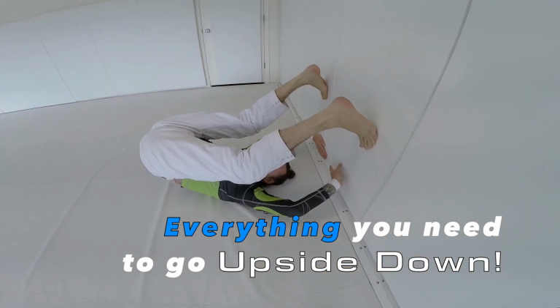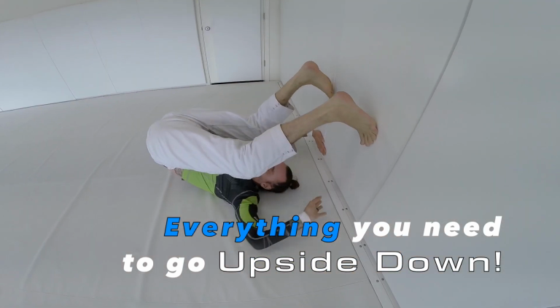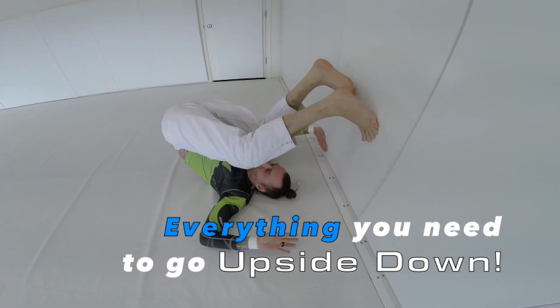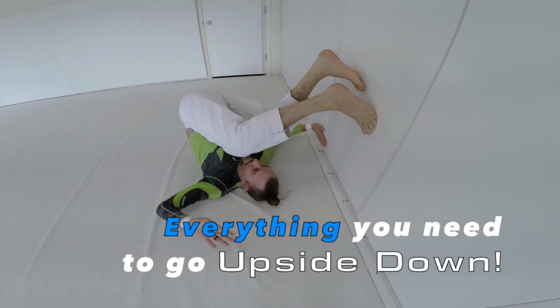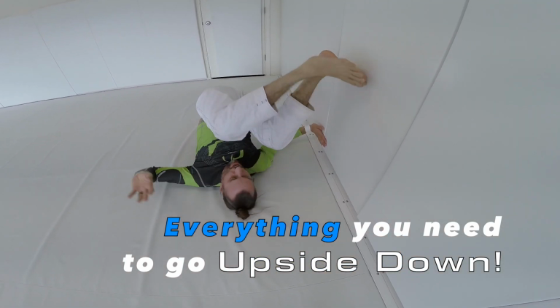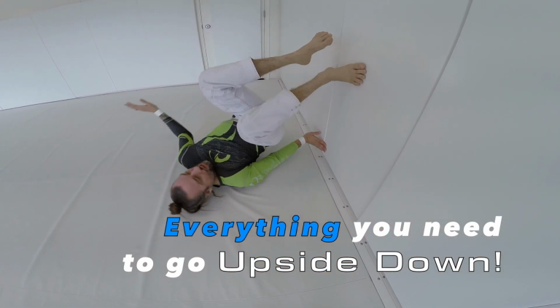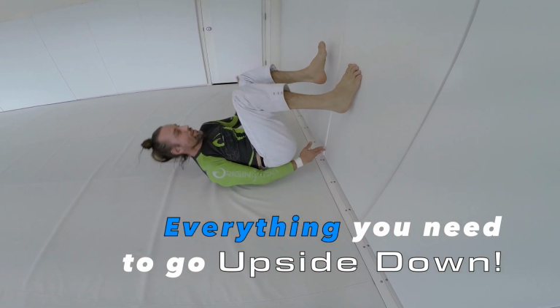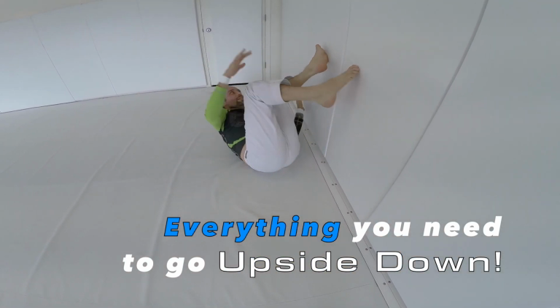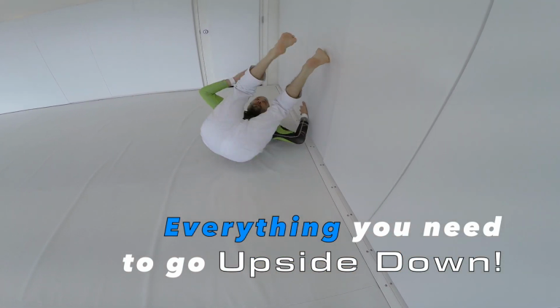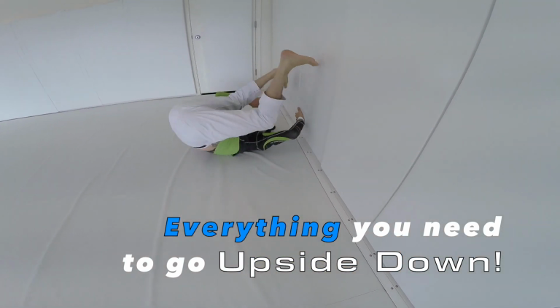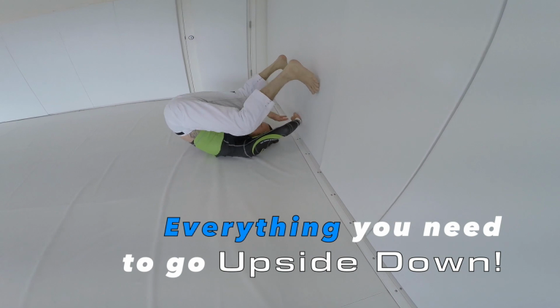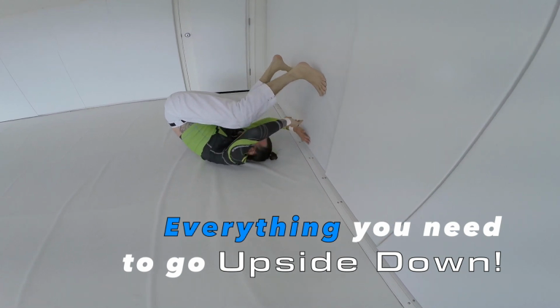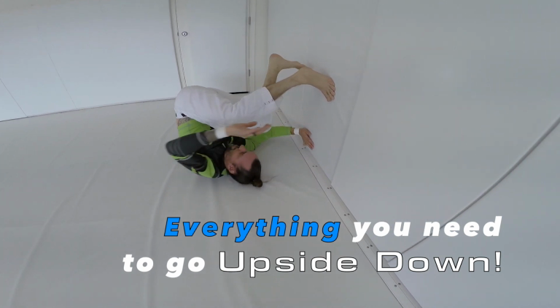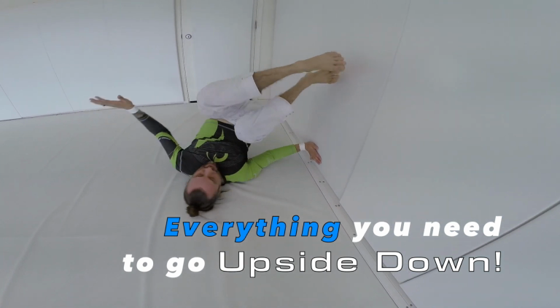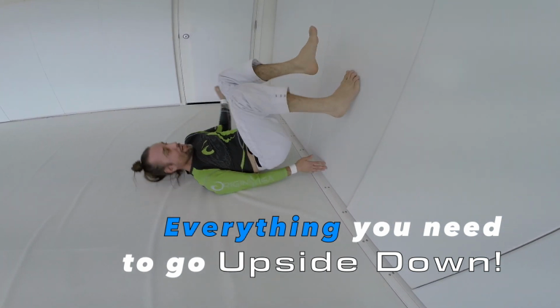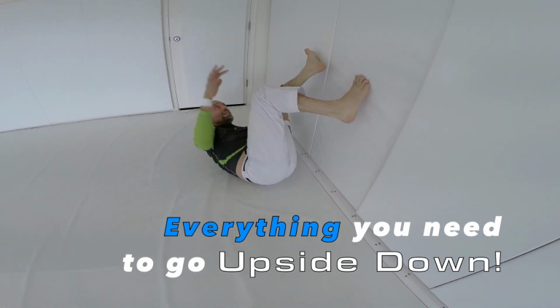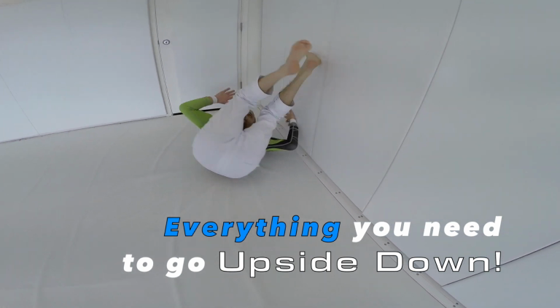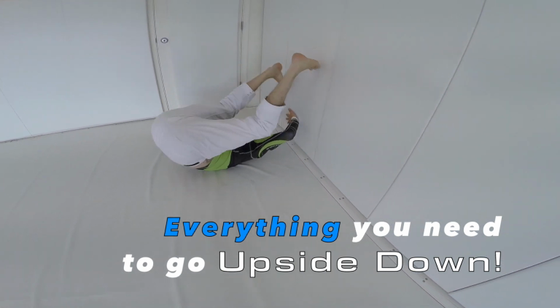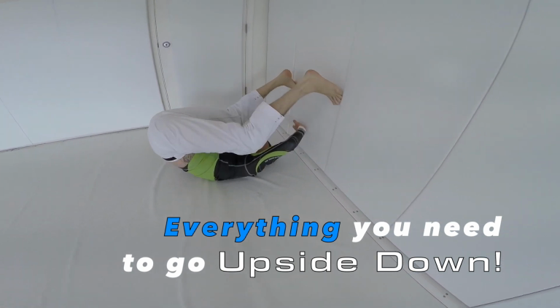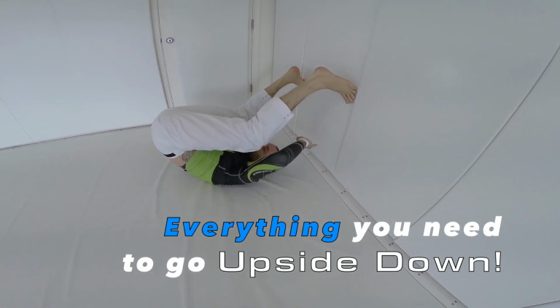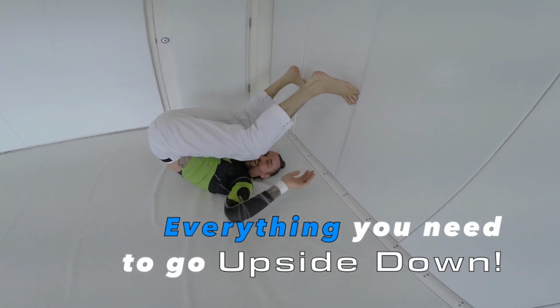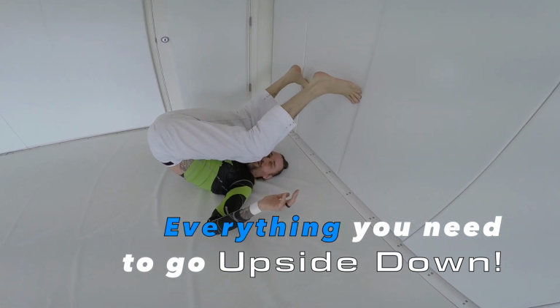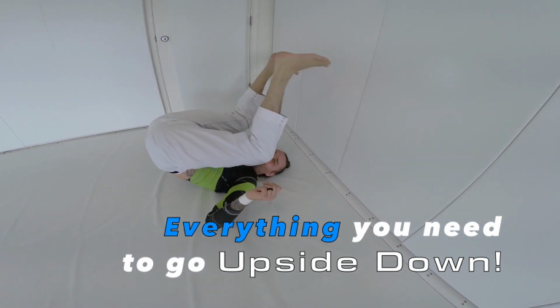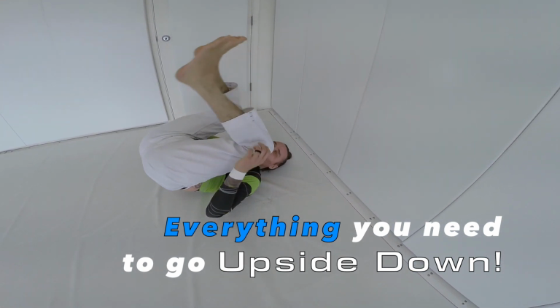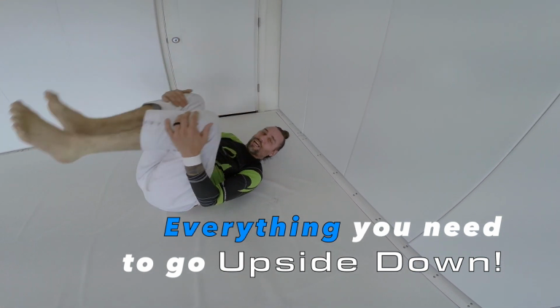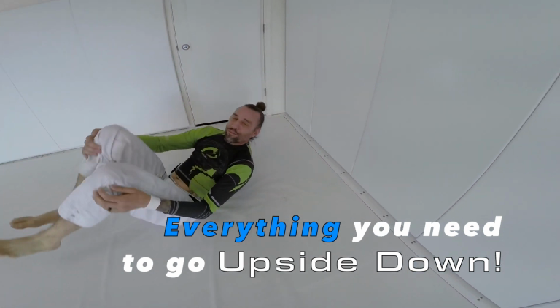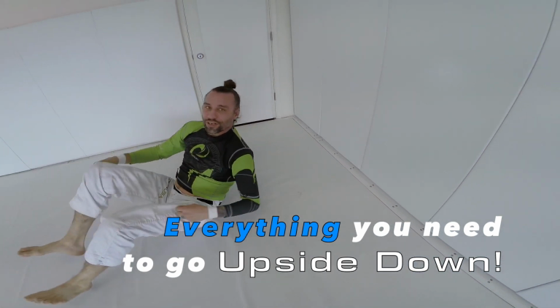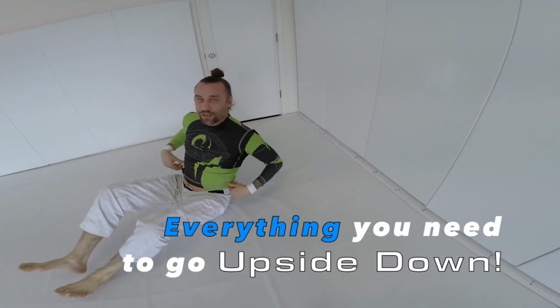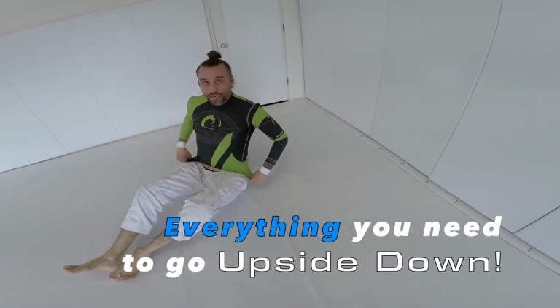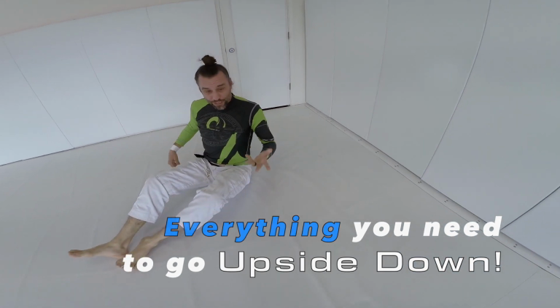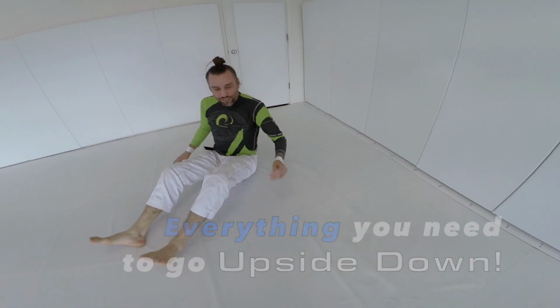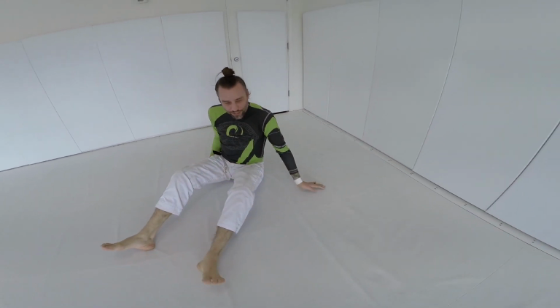I know that maybe I'm making this look easy, but if you do it enough times it becomes easy.